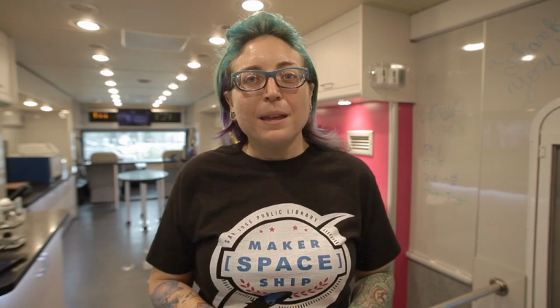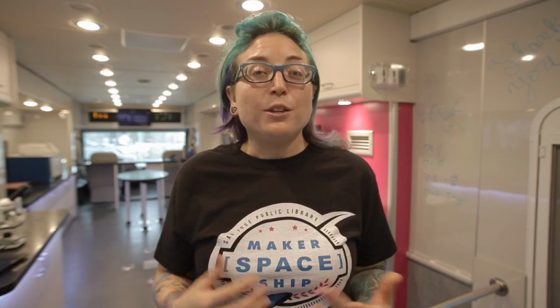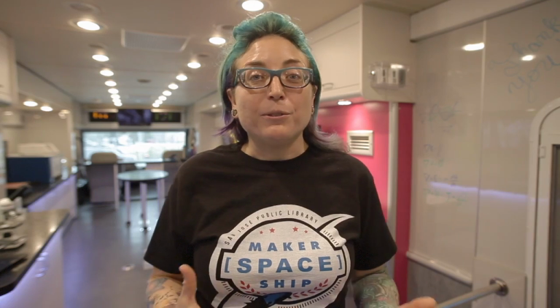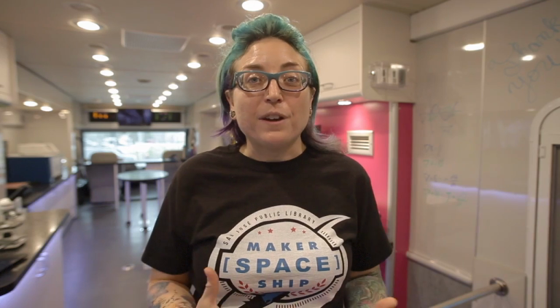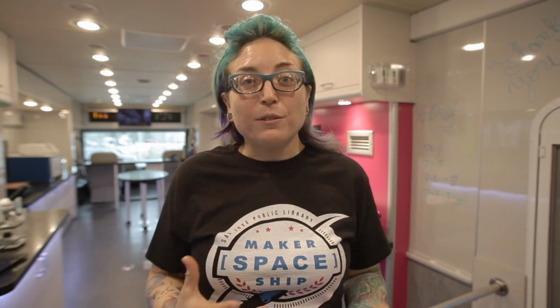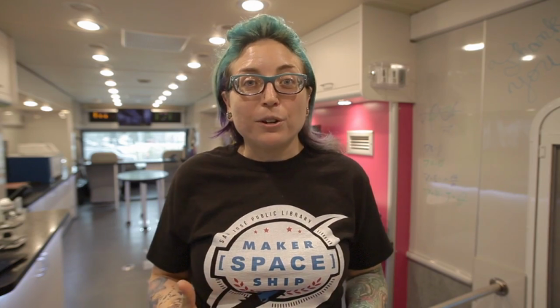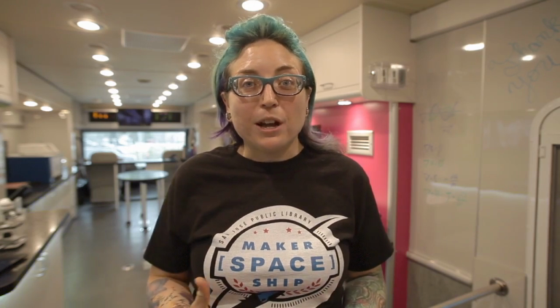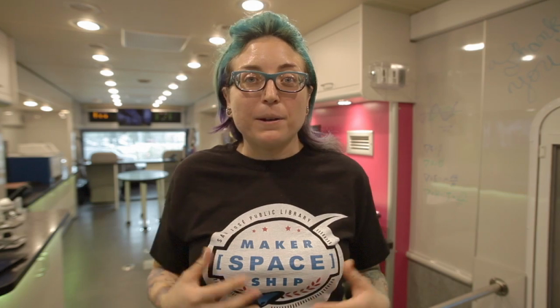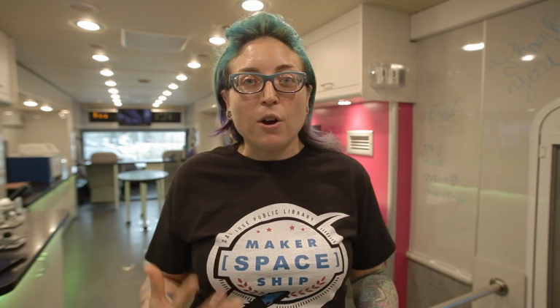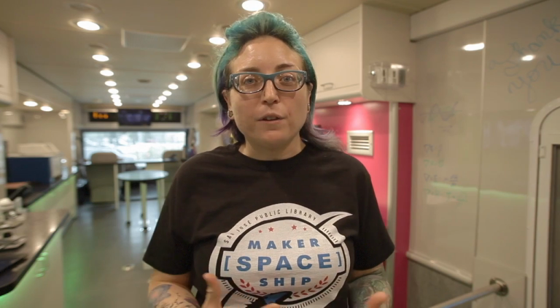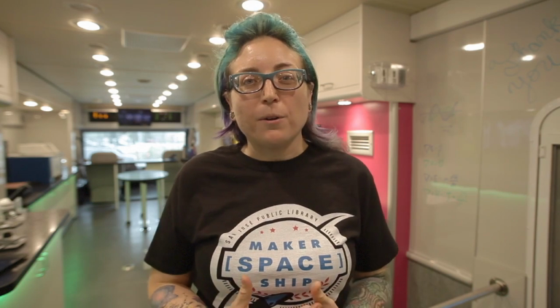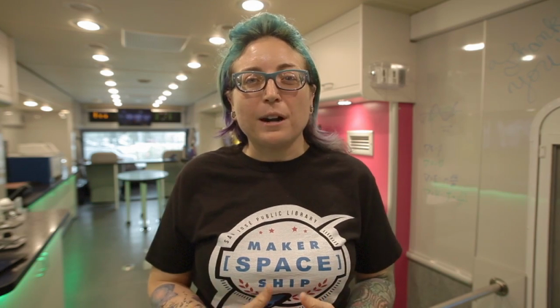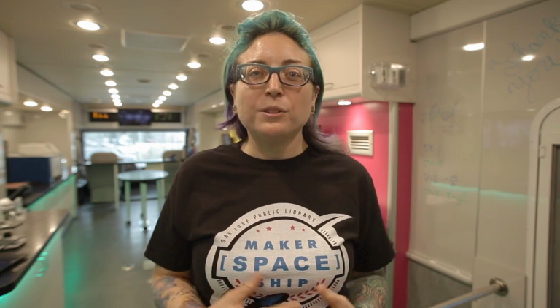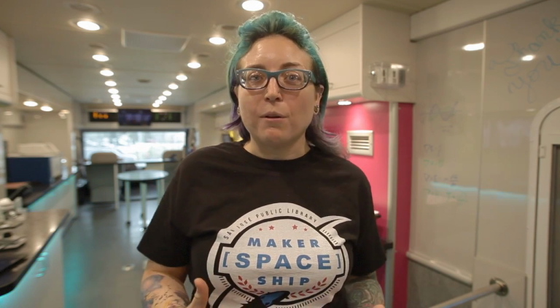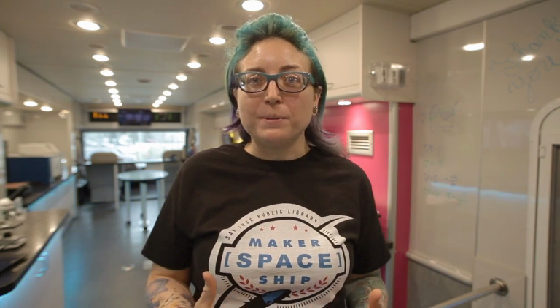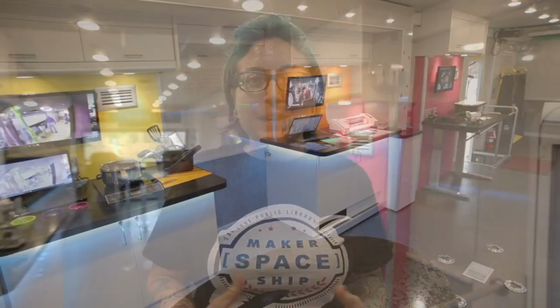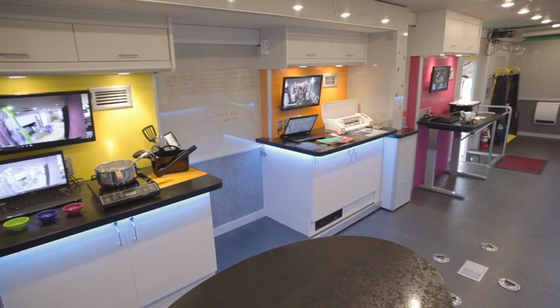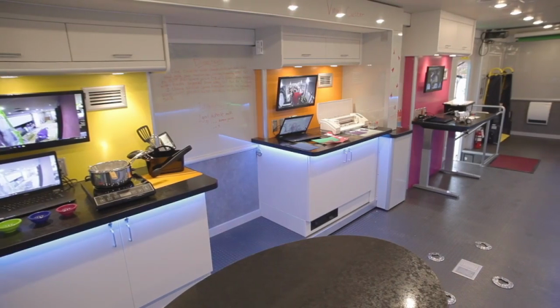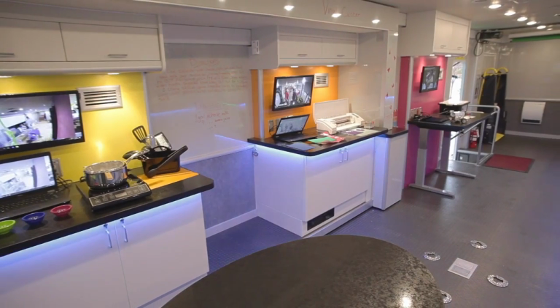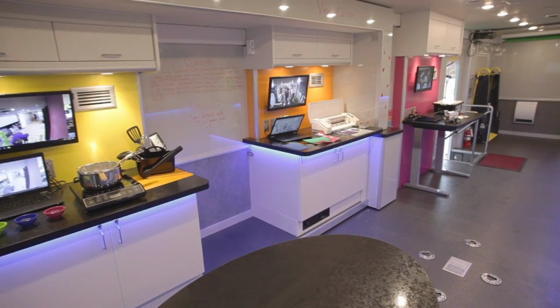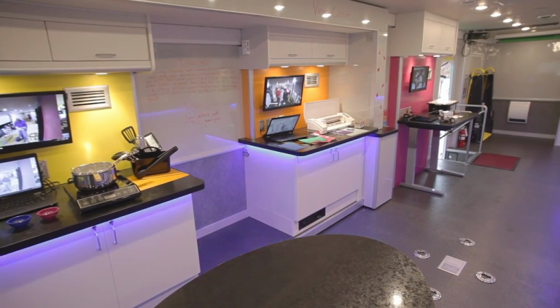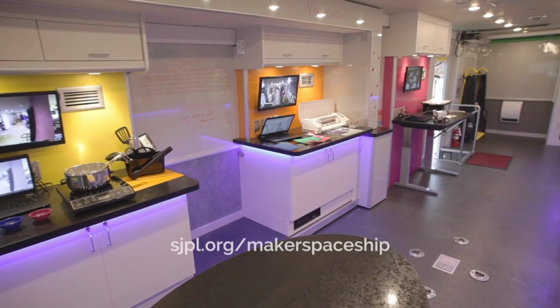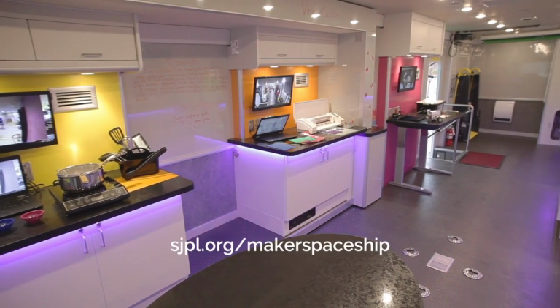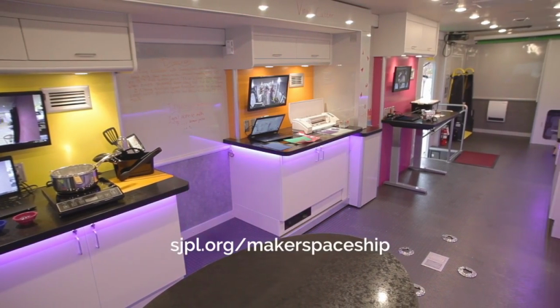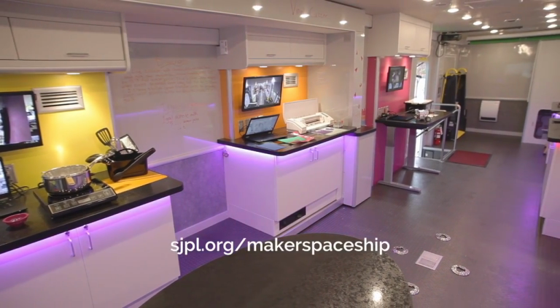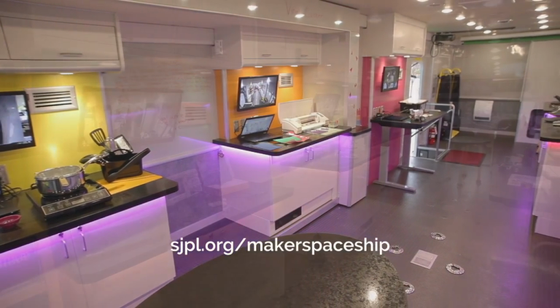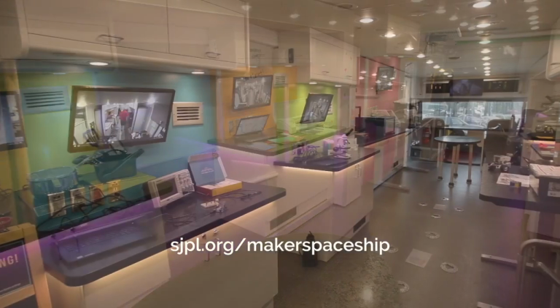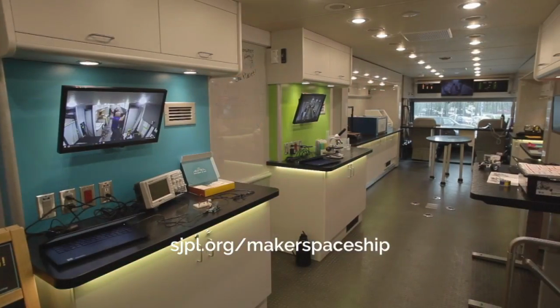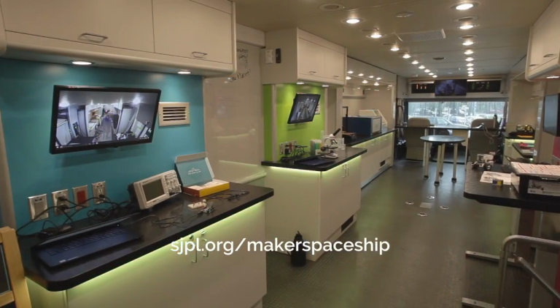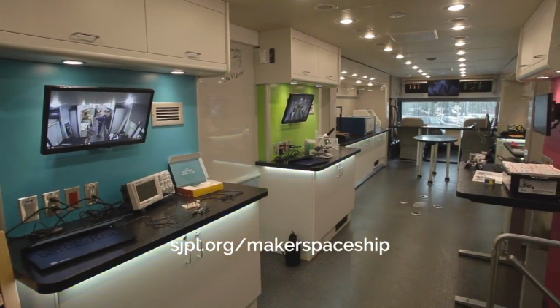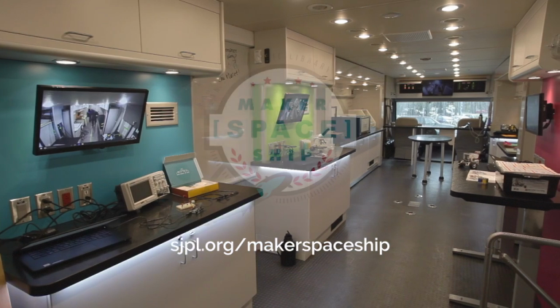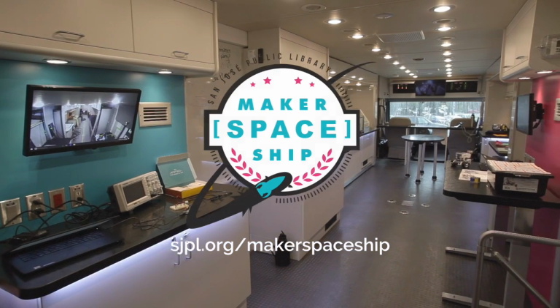You'll be able to find the workshop and all of our programs through our website at sjpl.org/makerspaceship.